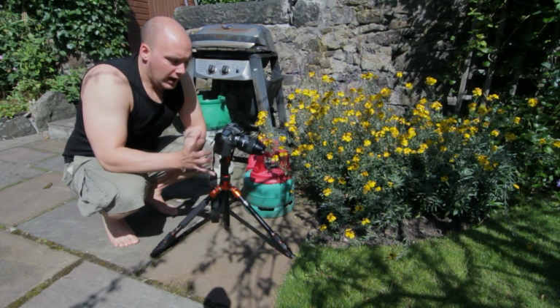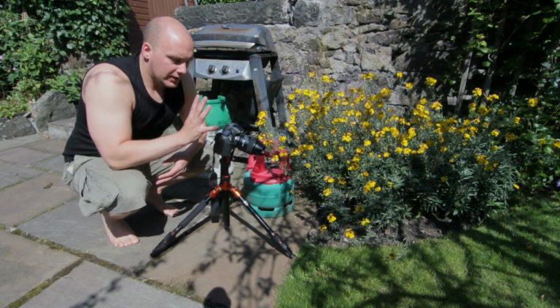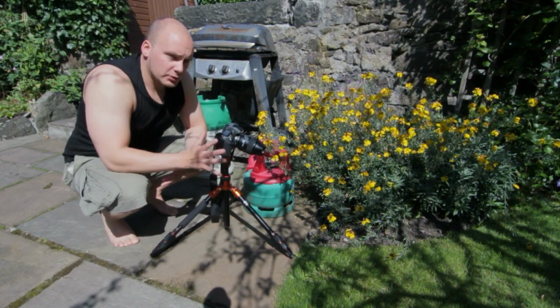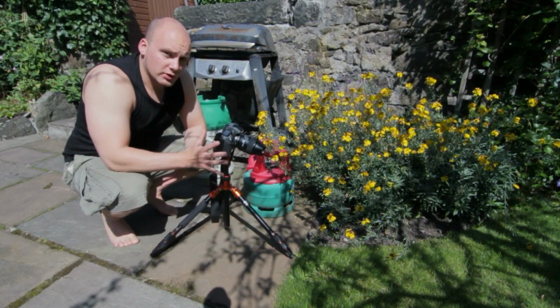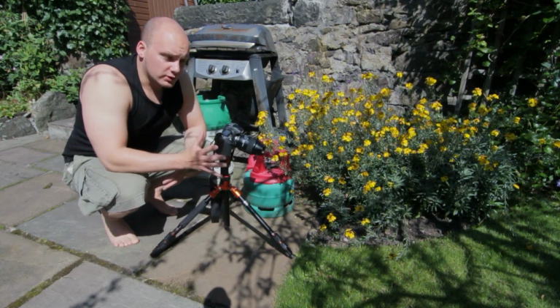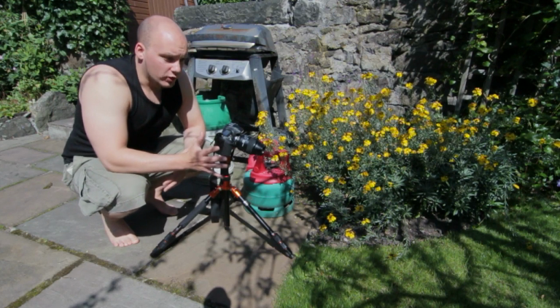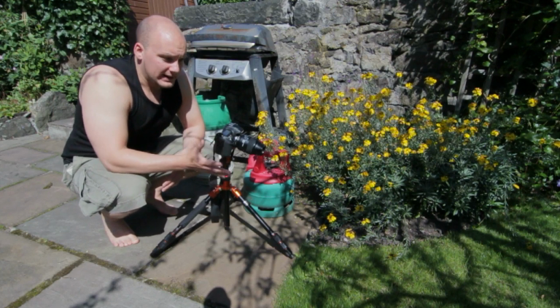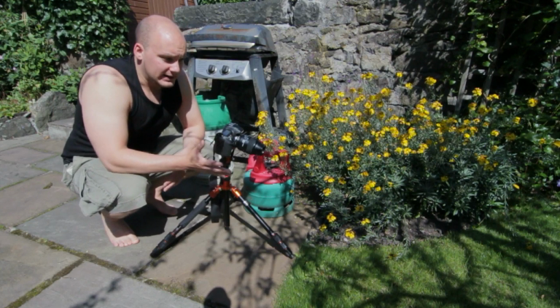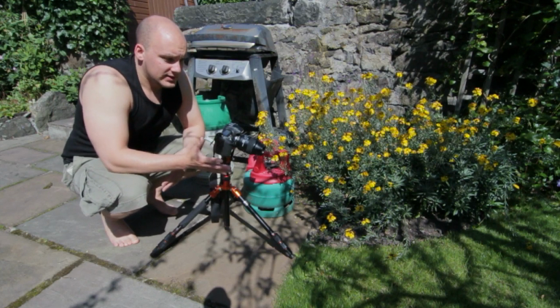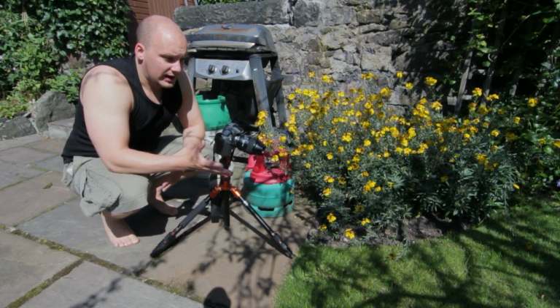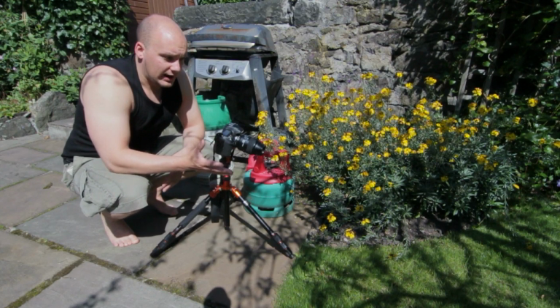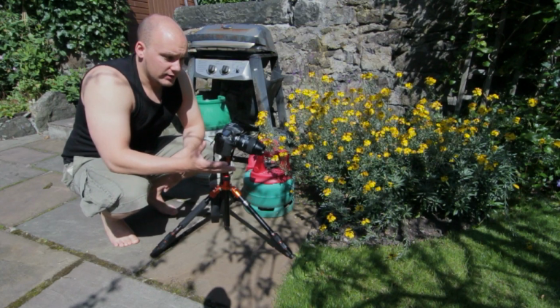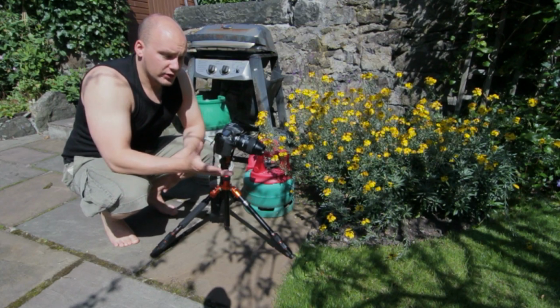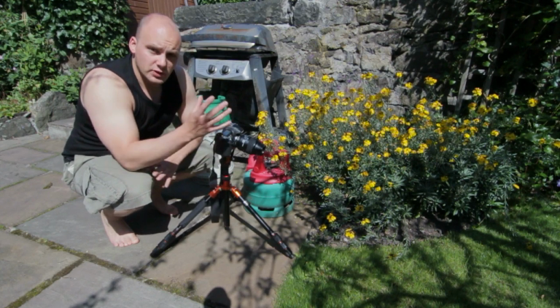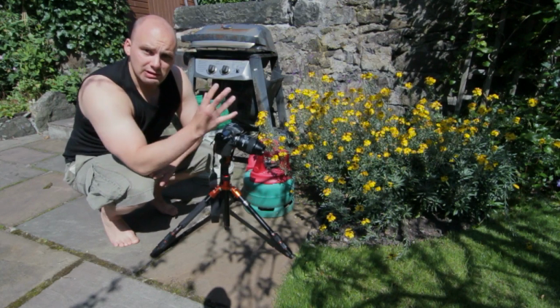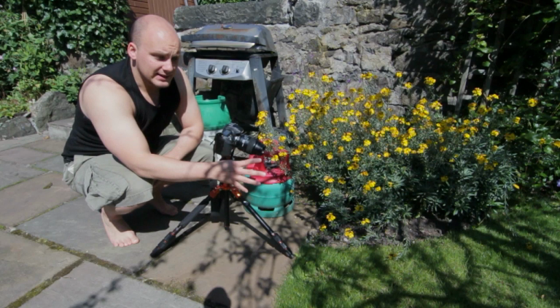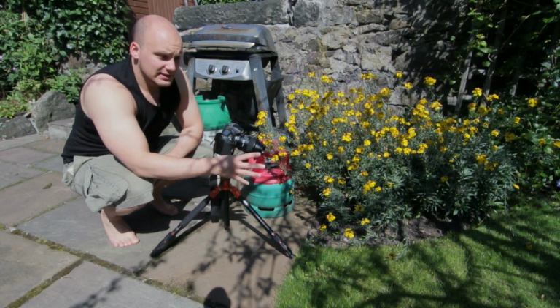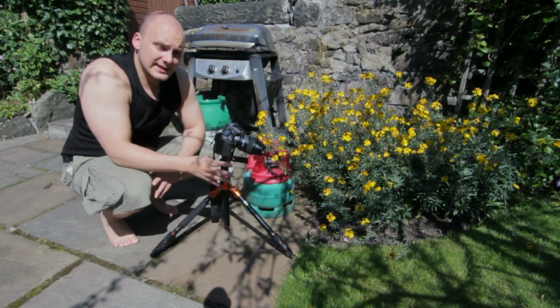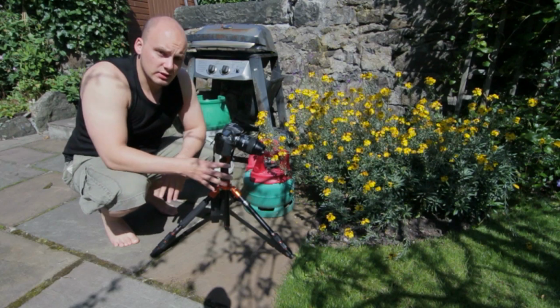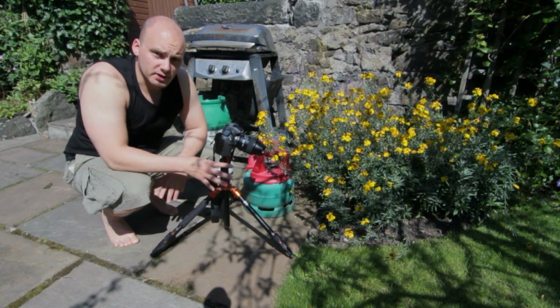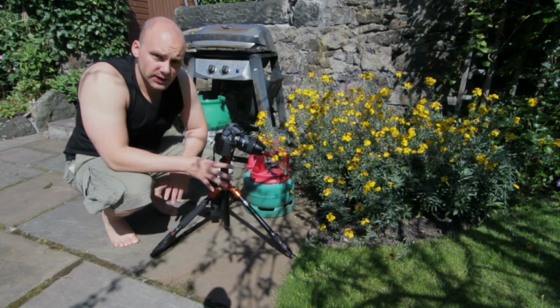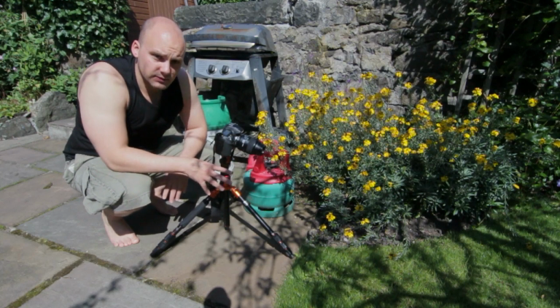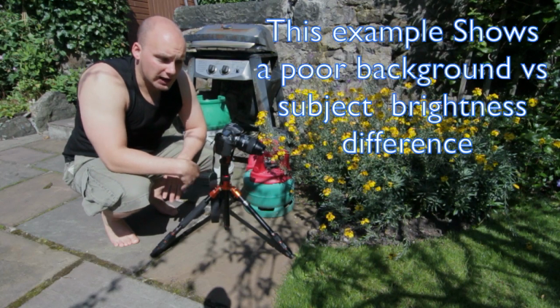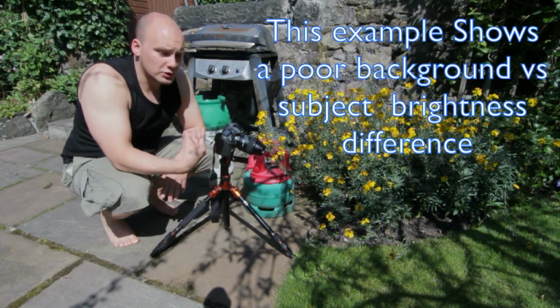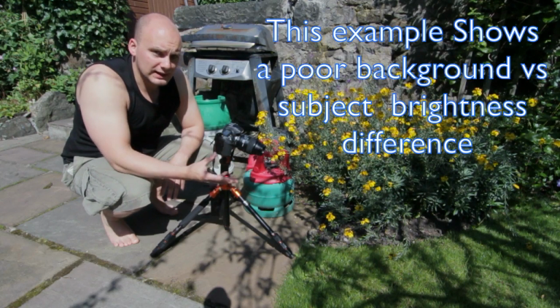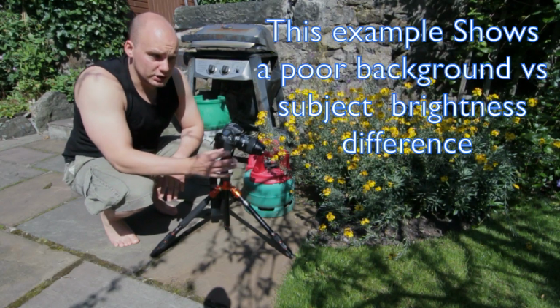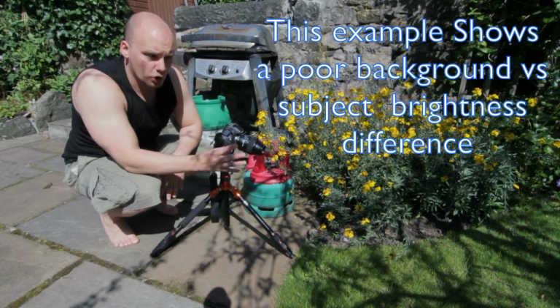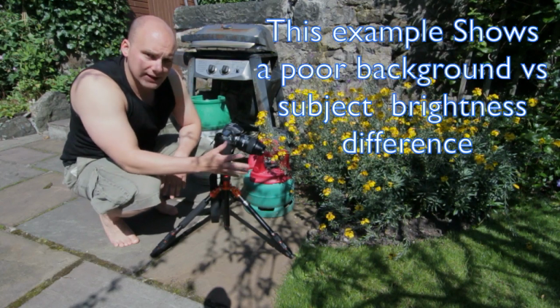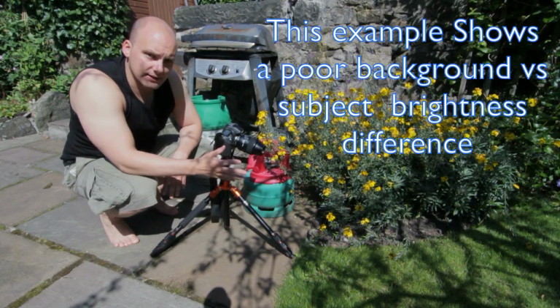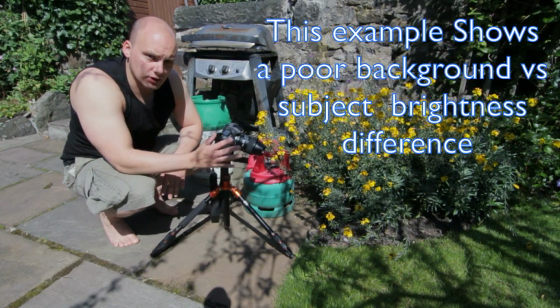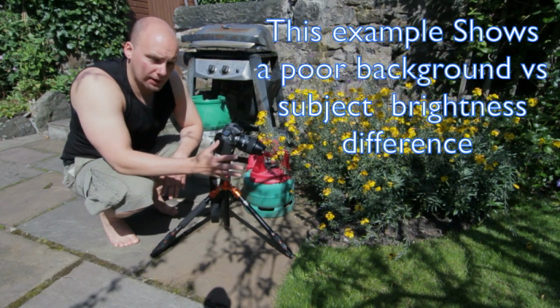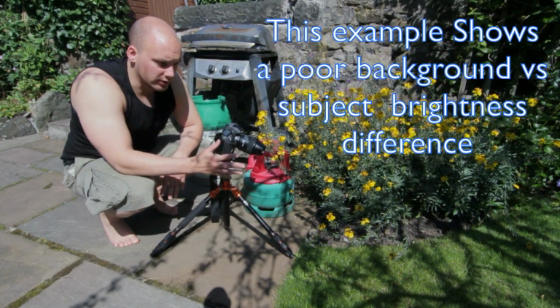The thing that you've got to look for is, first of all, light hitting your subject and also light not hitting your background.